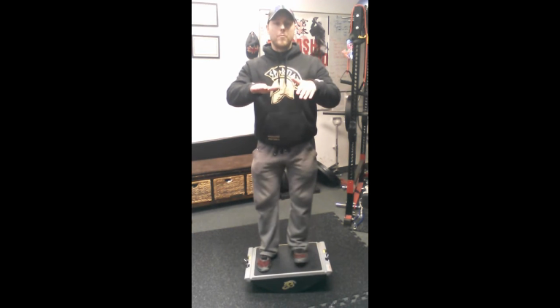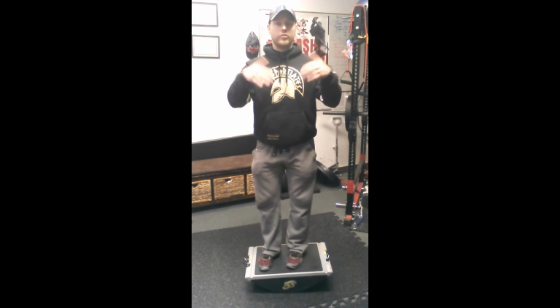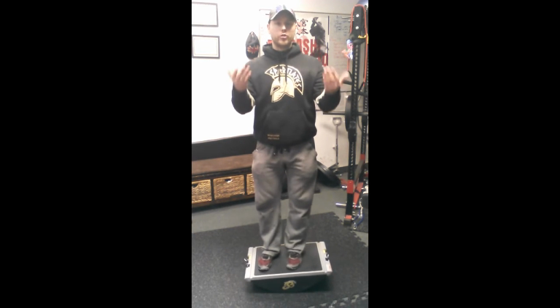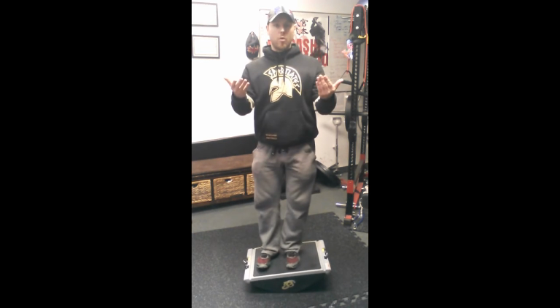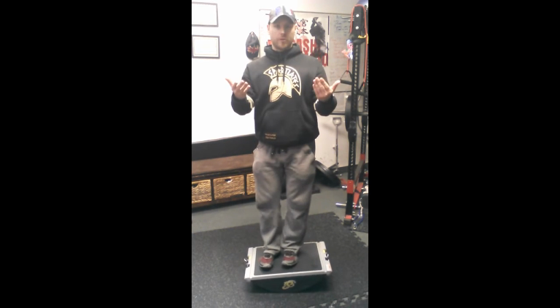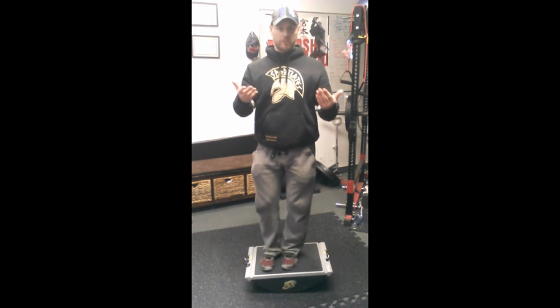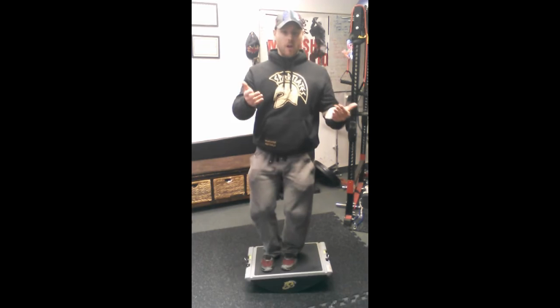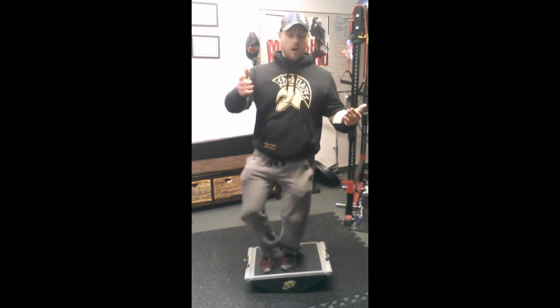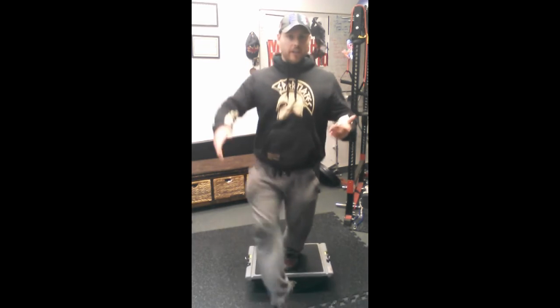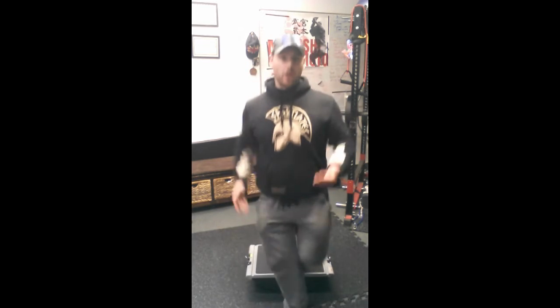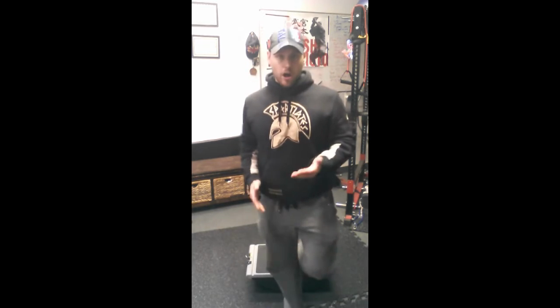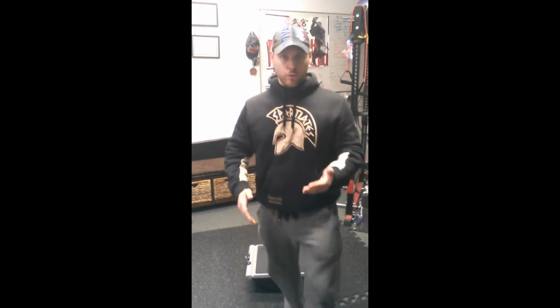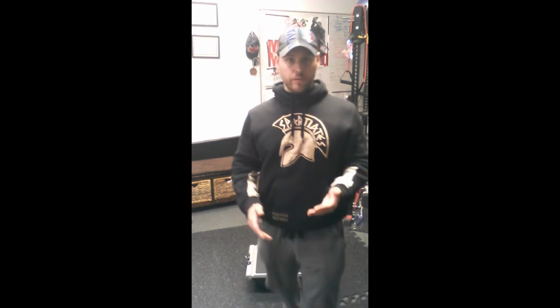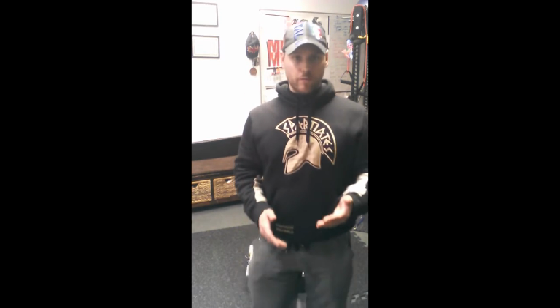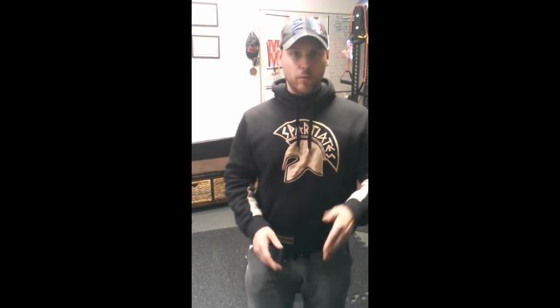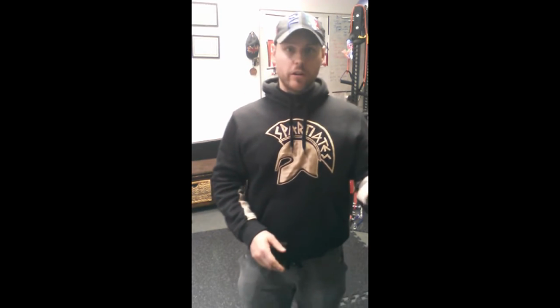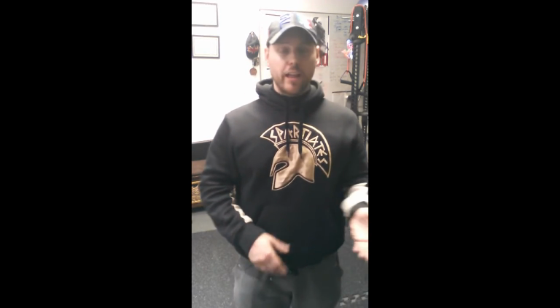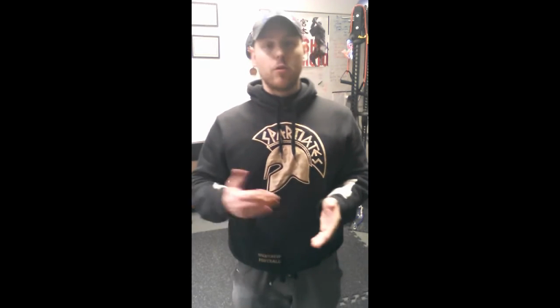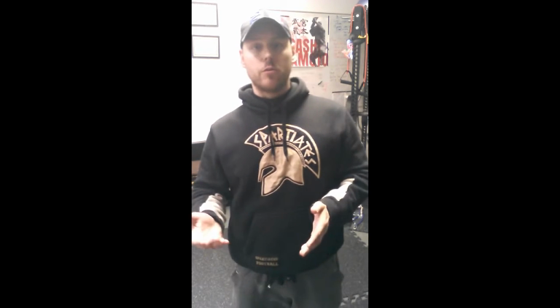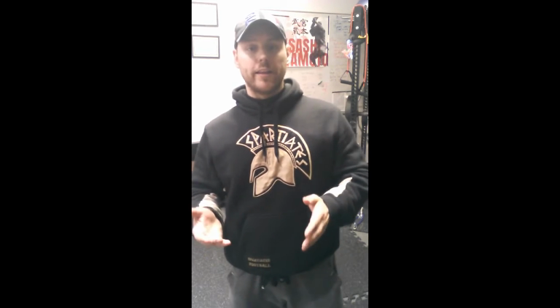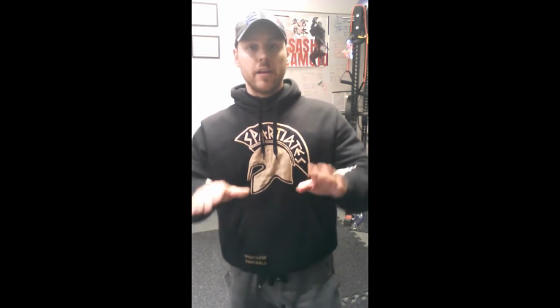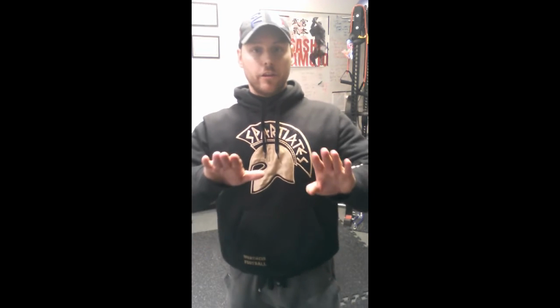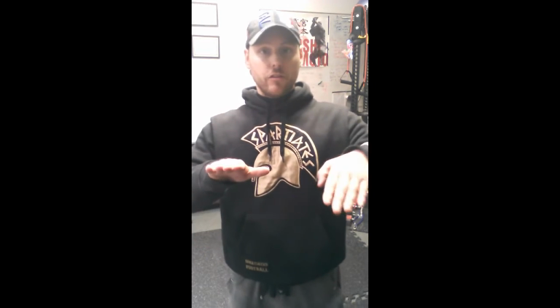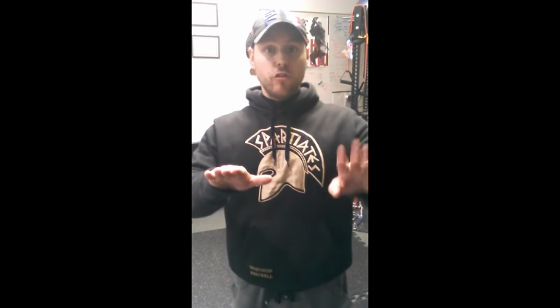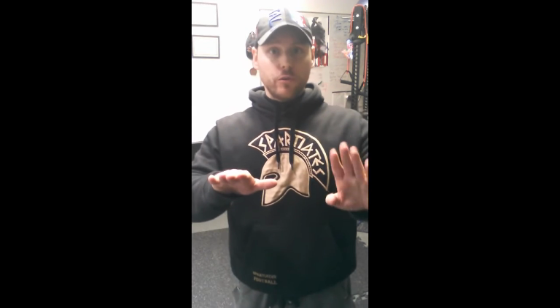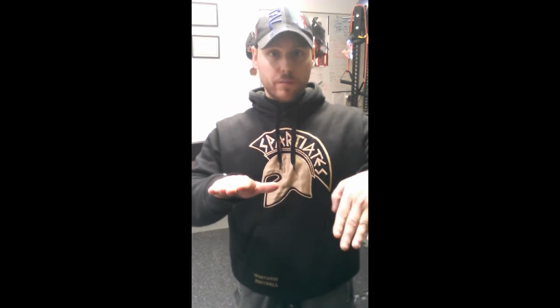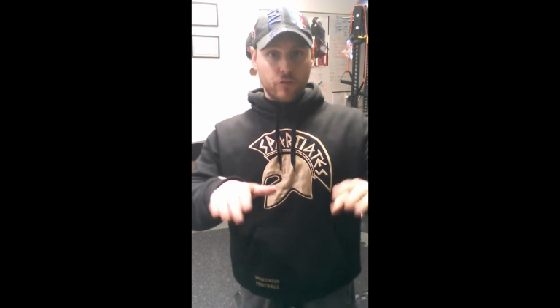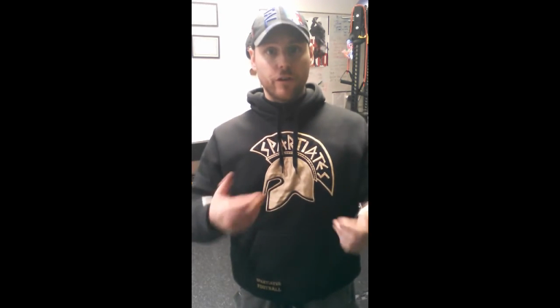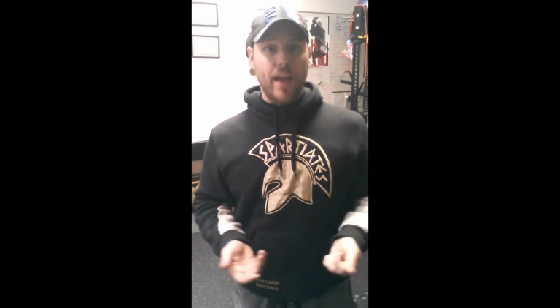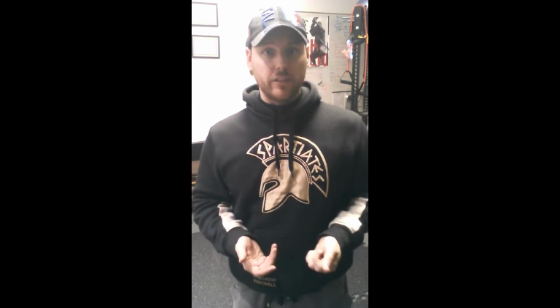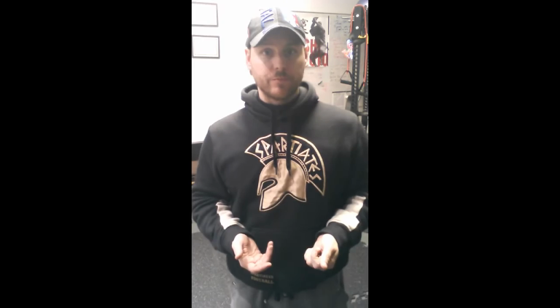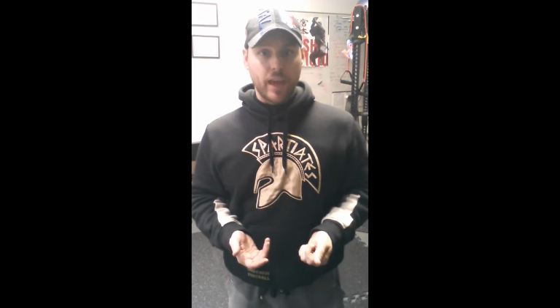Remember, there are two motors on an IO Hogboard — one on the left, one on the right. You can use them to your advantage.